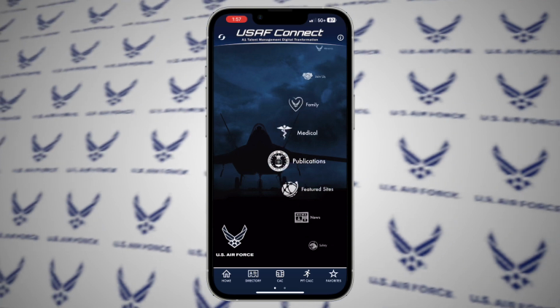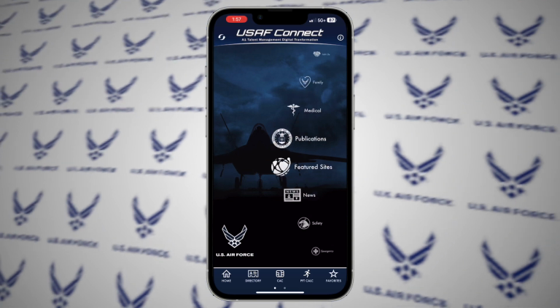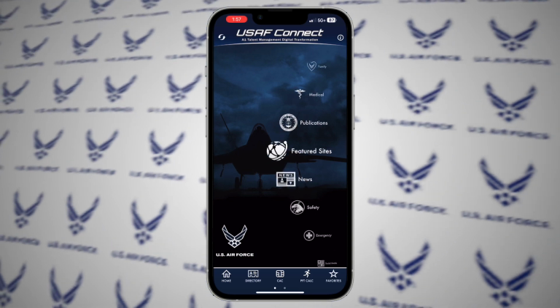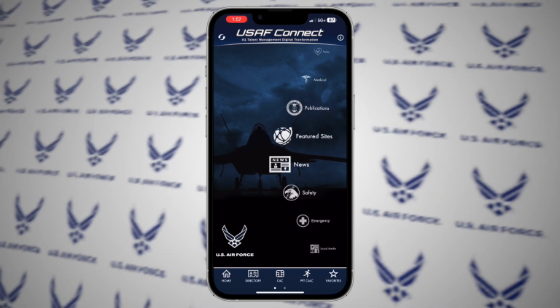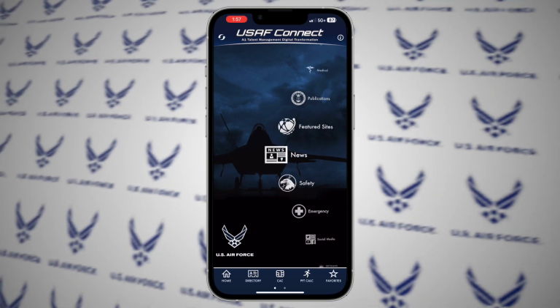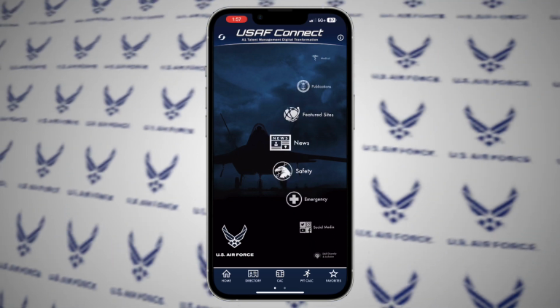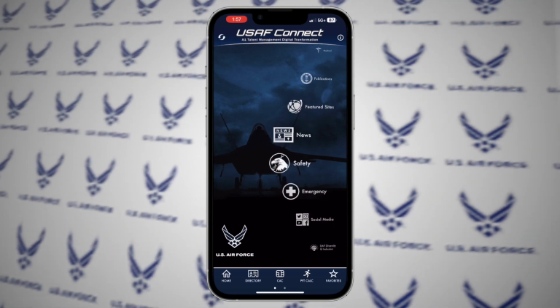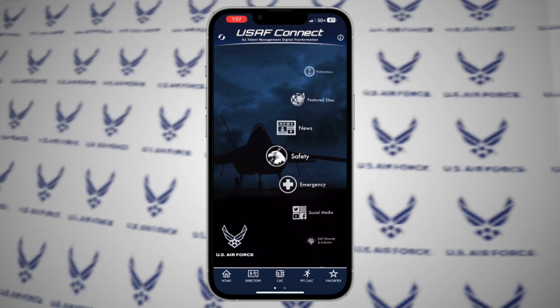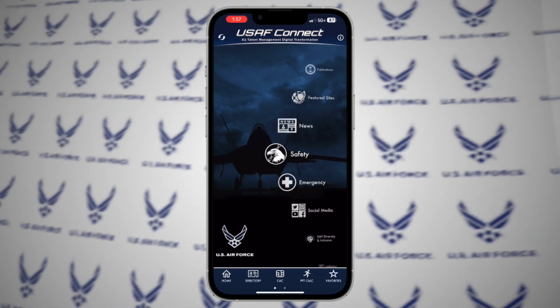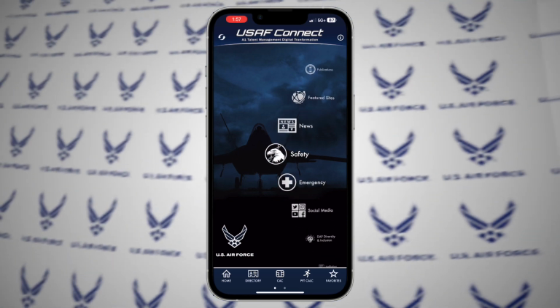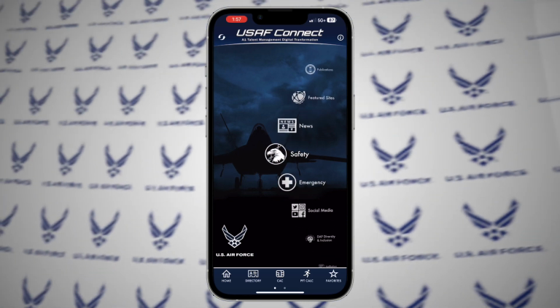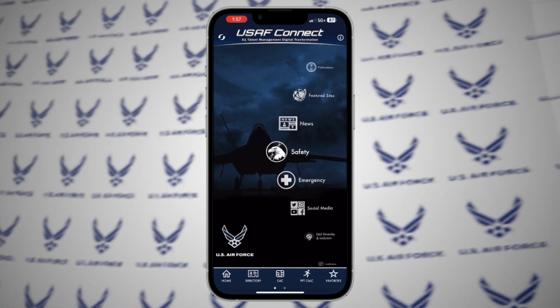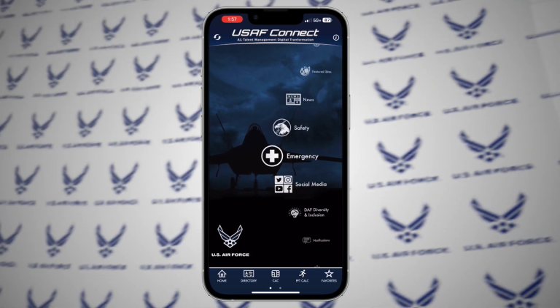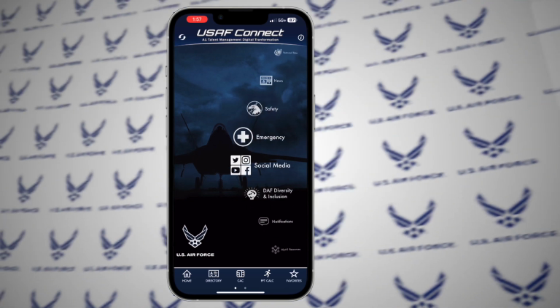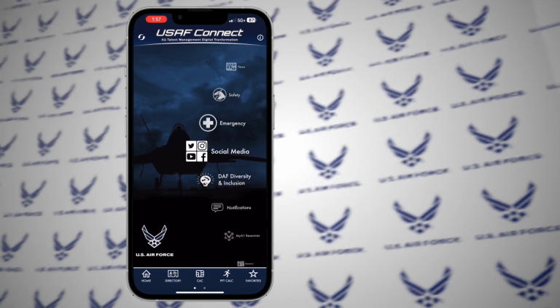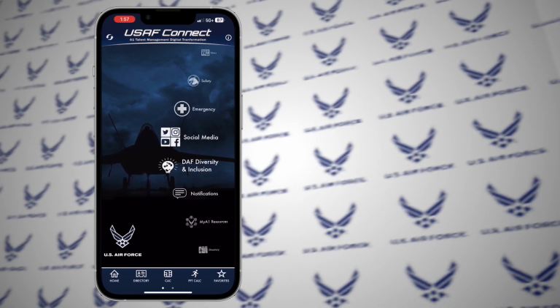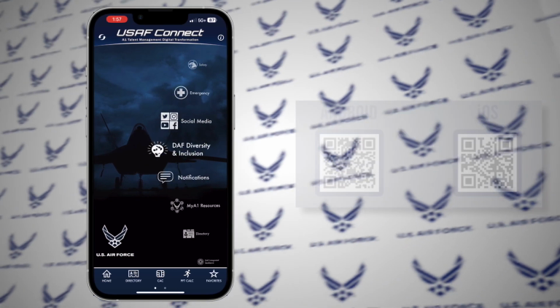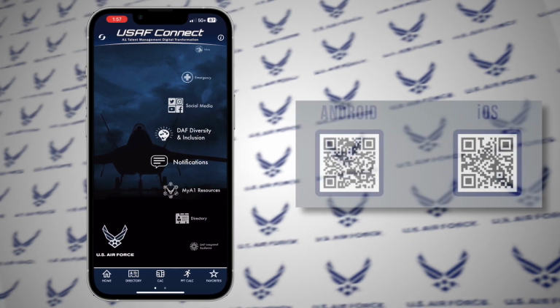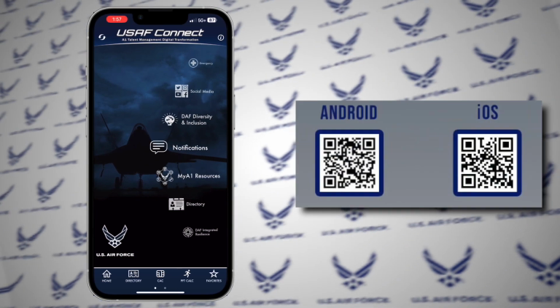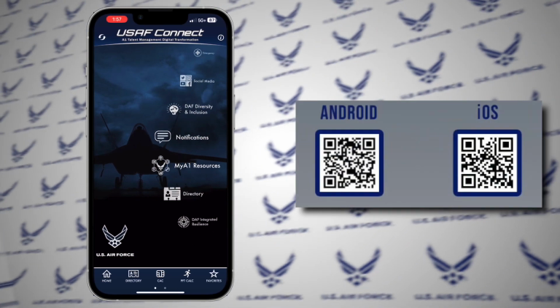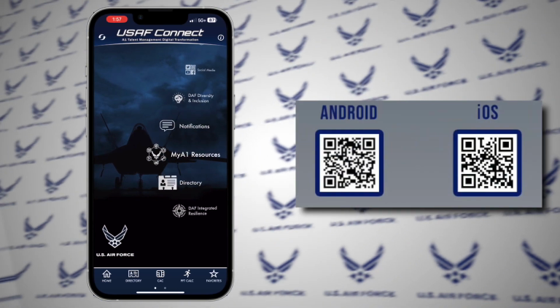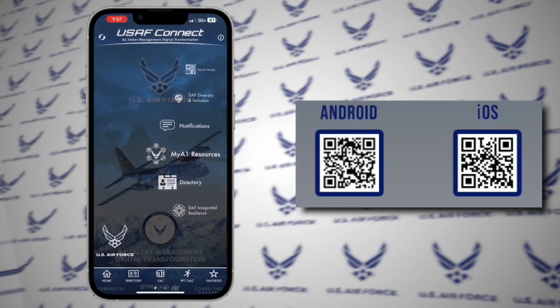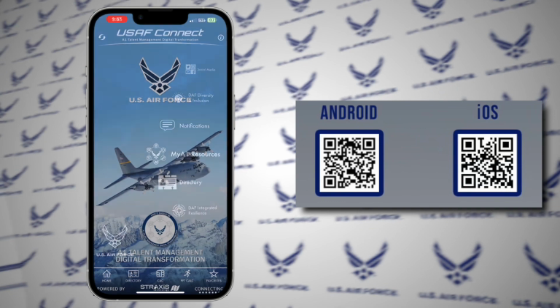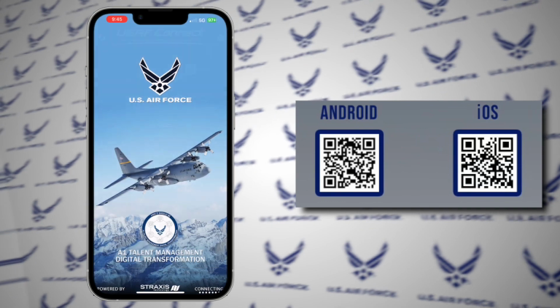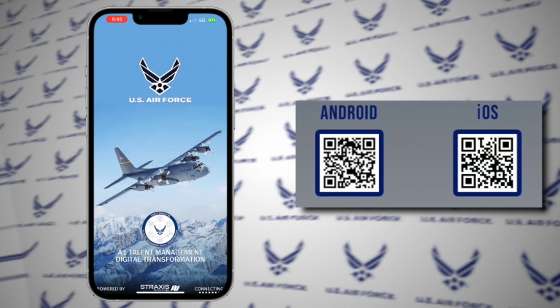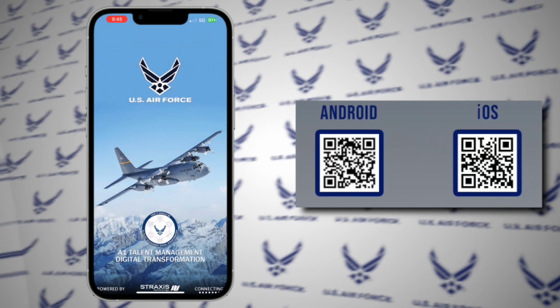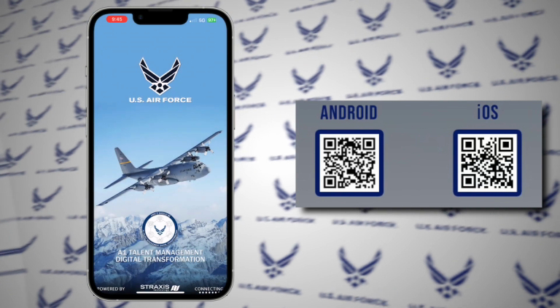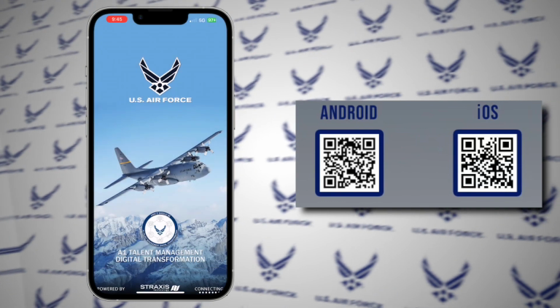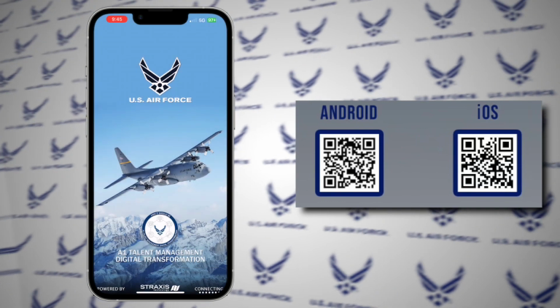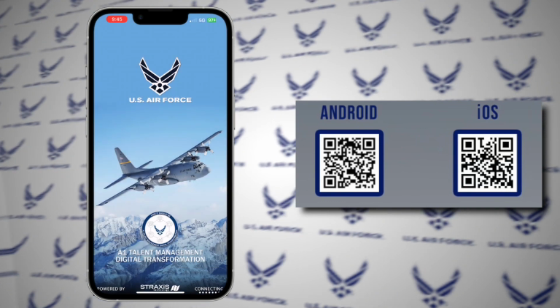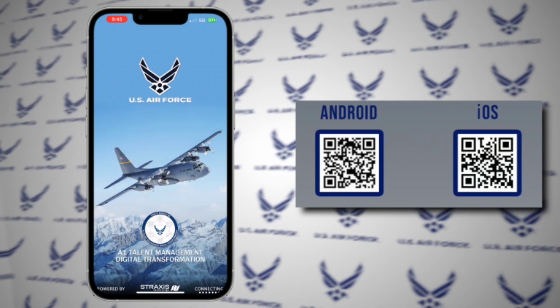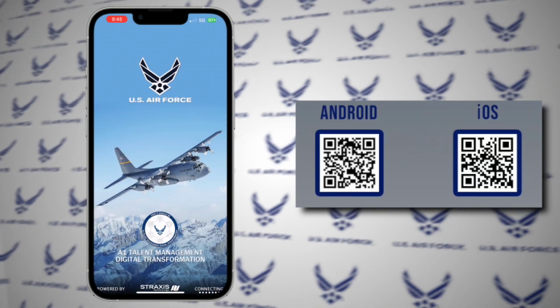Download from your phone's app store and simplify your communication flow using the Air Force Connect app today.